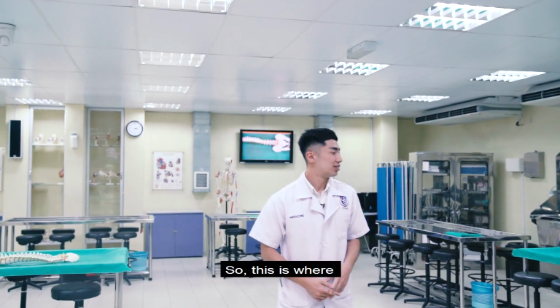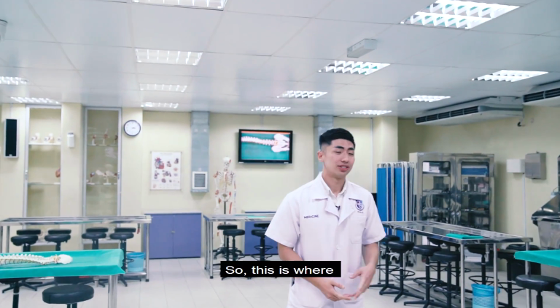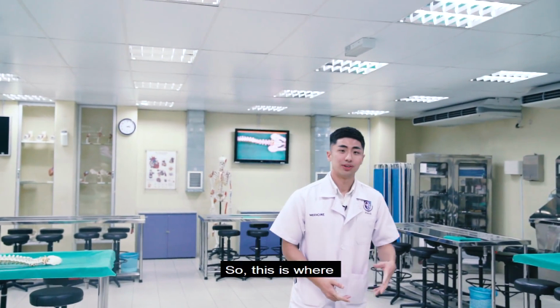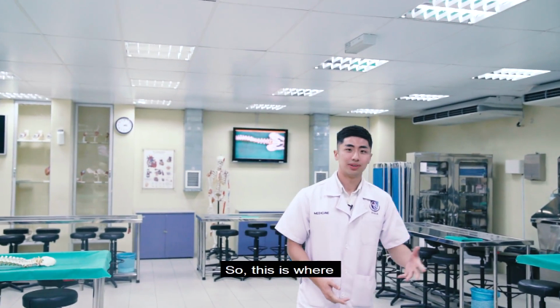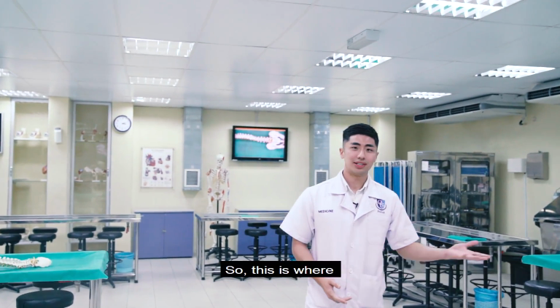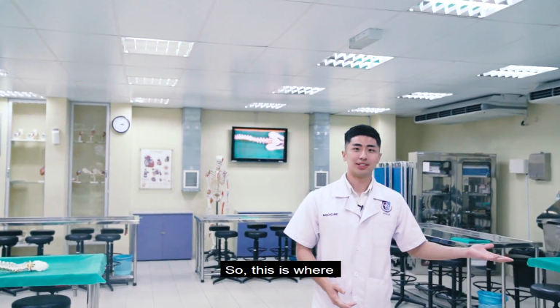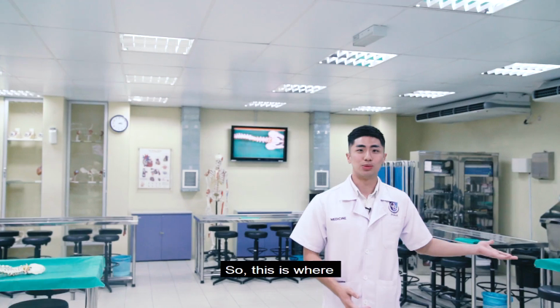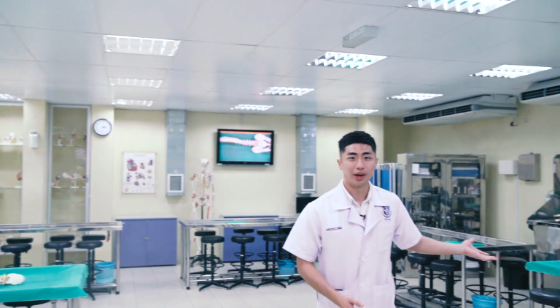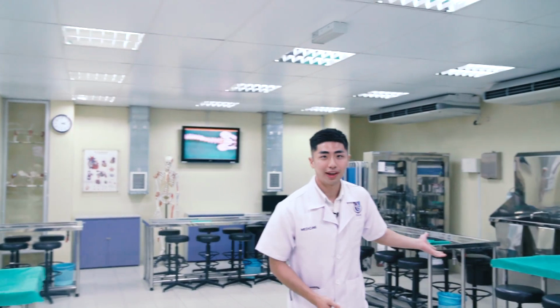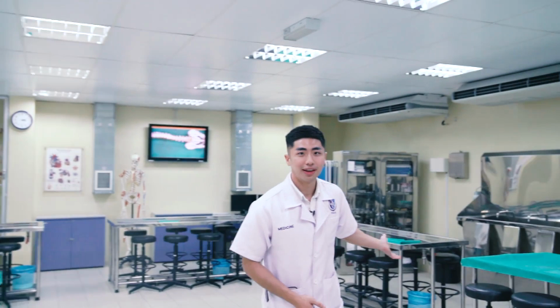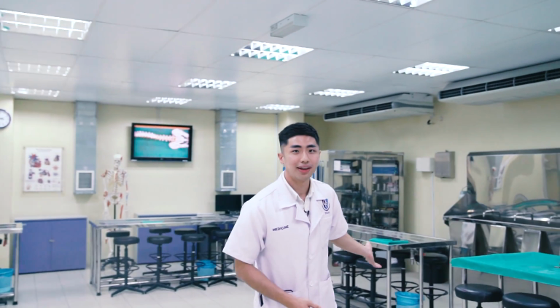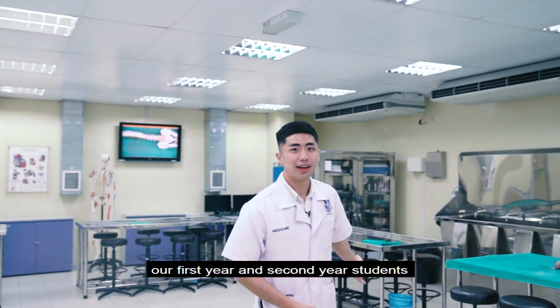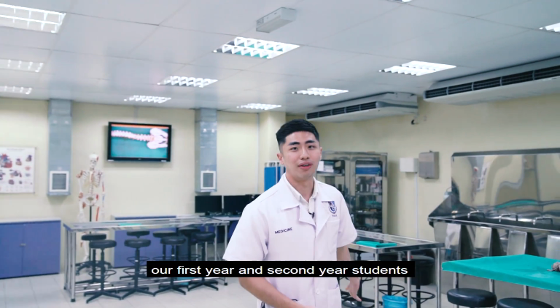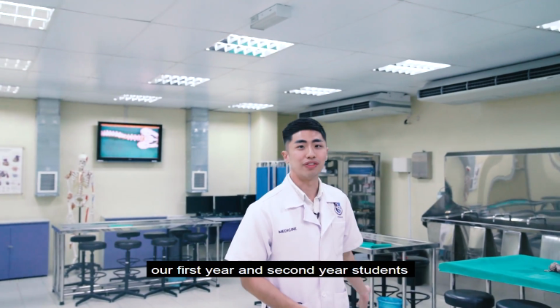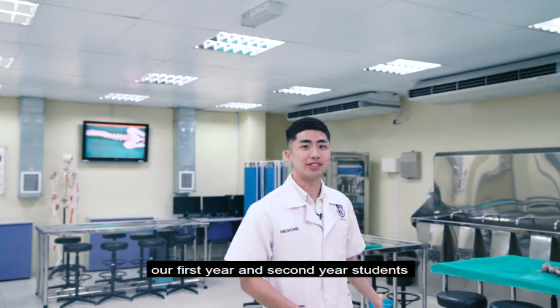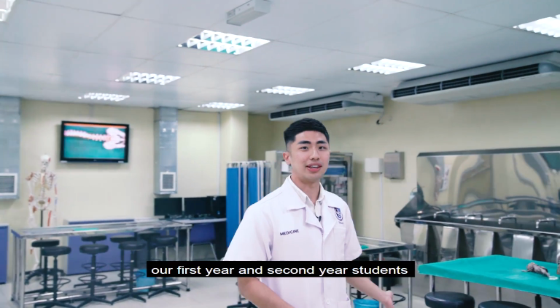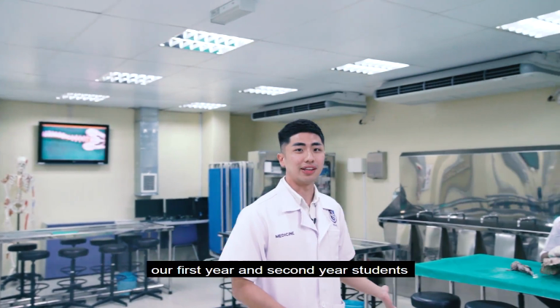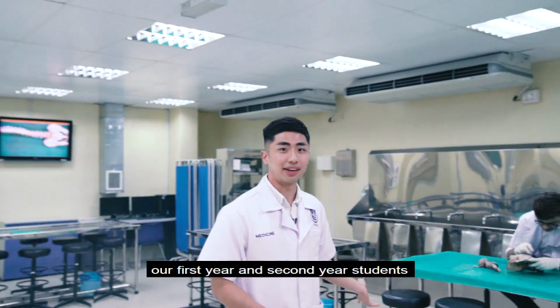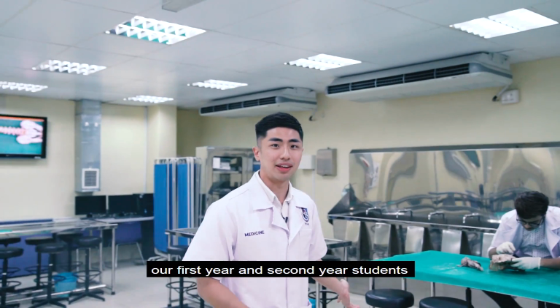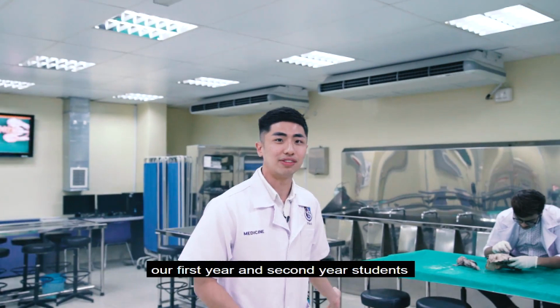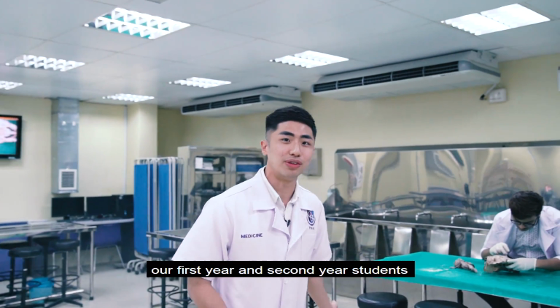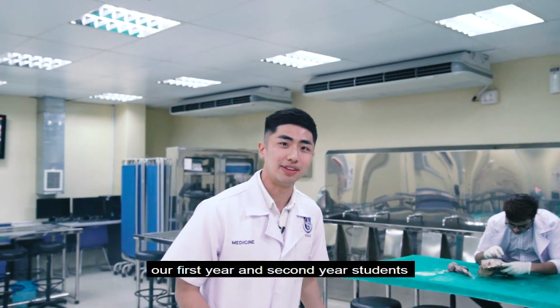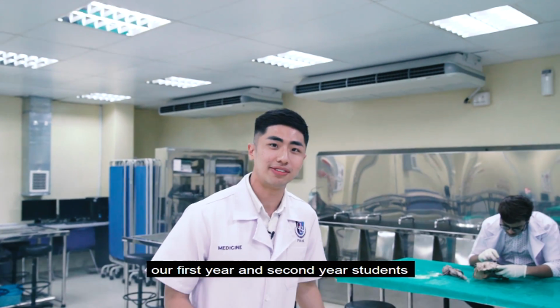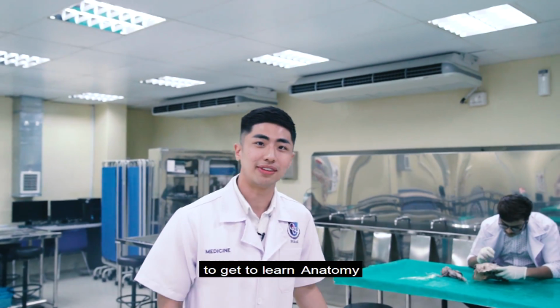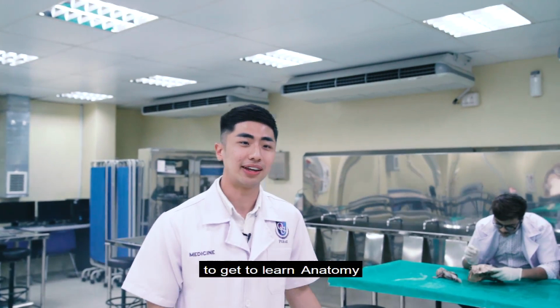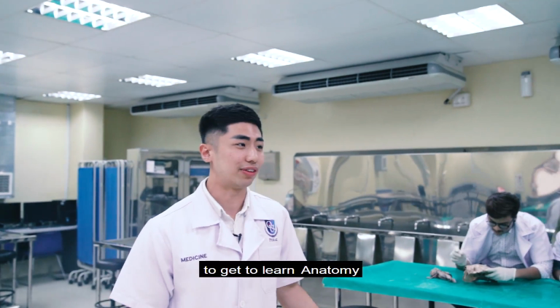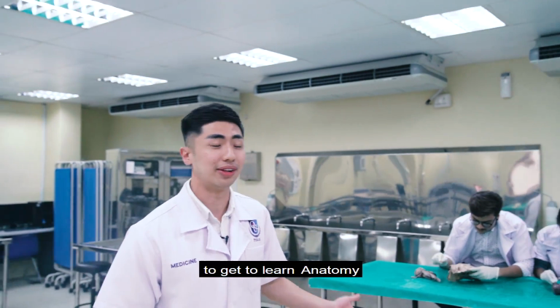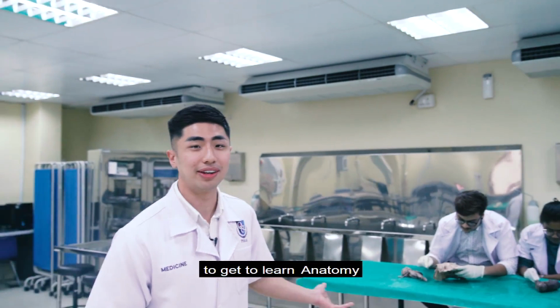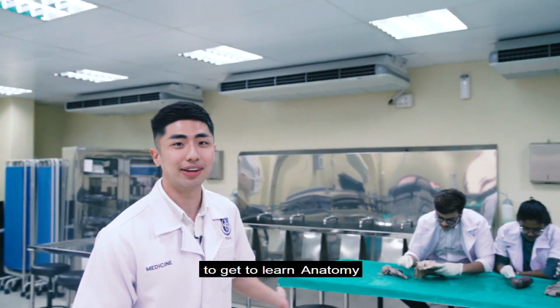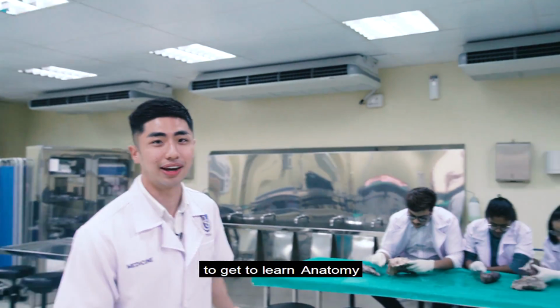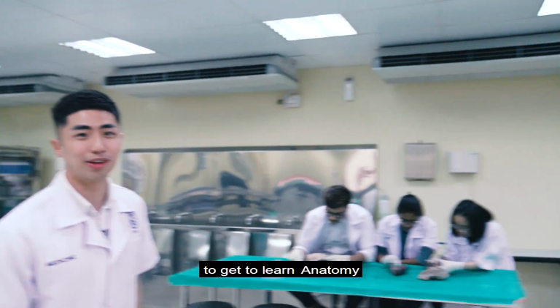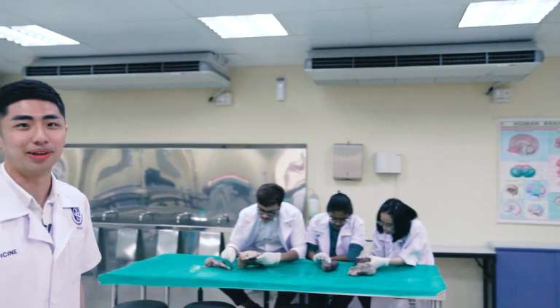So this is where our first year and second year students get to learn Anatomy.